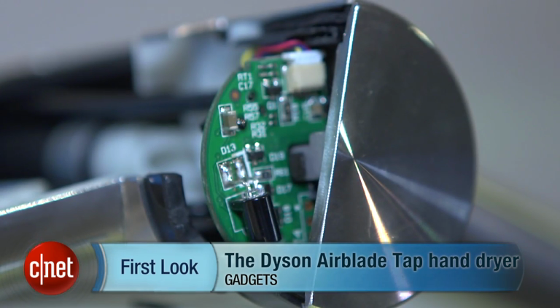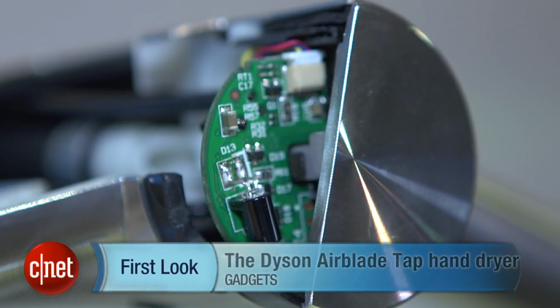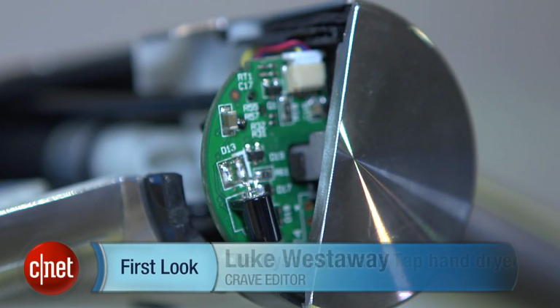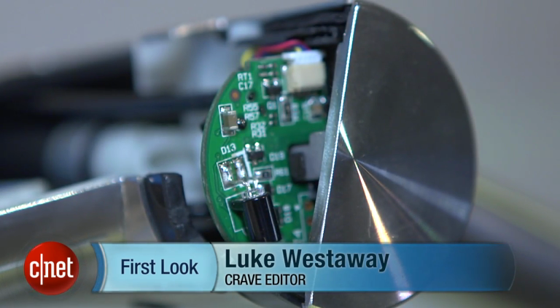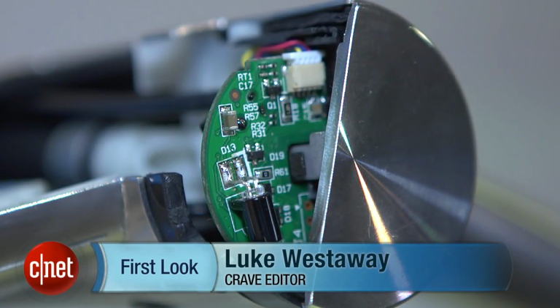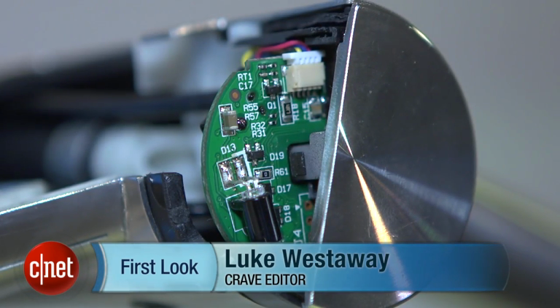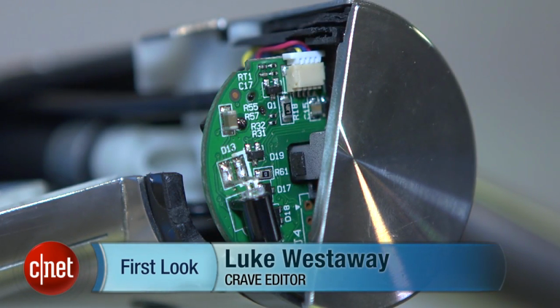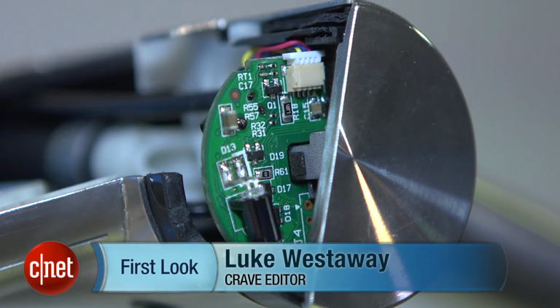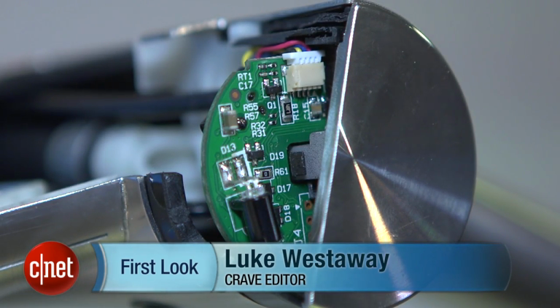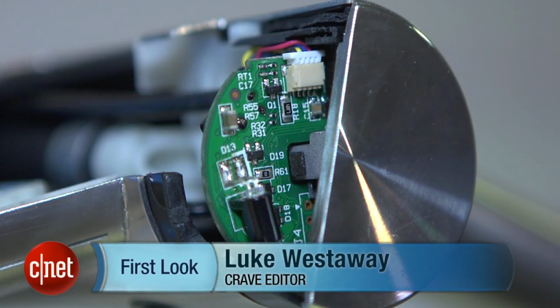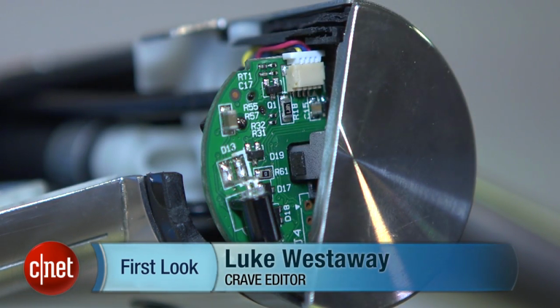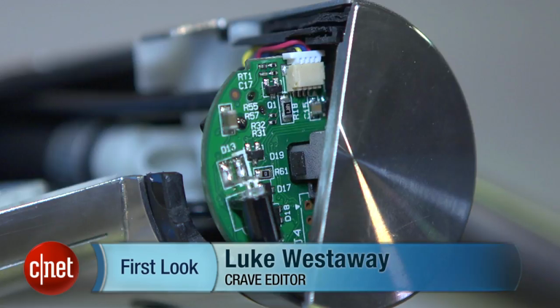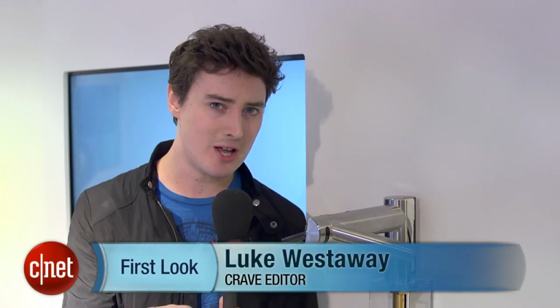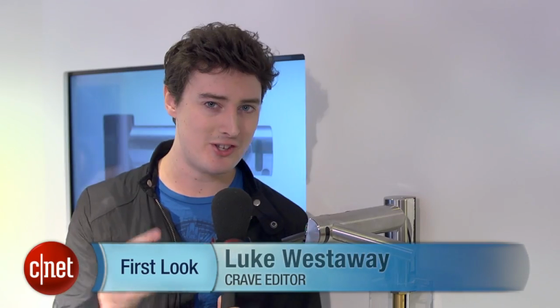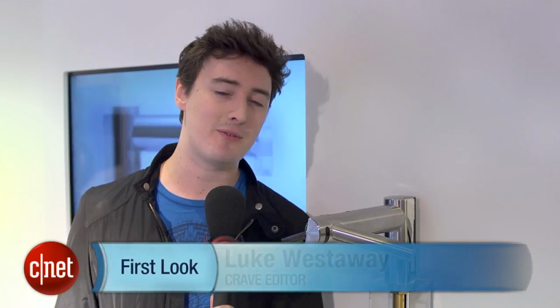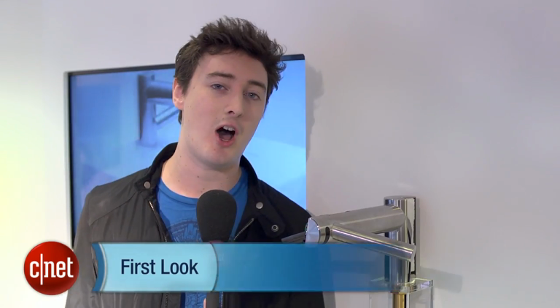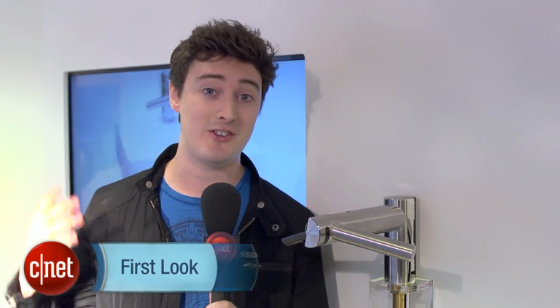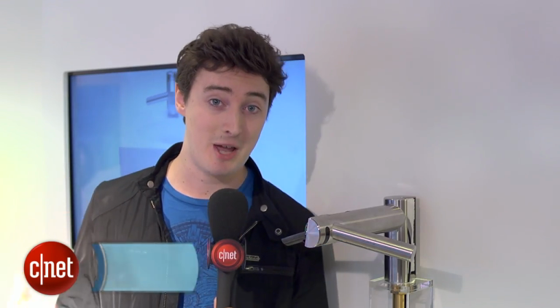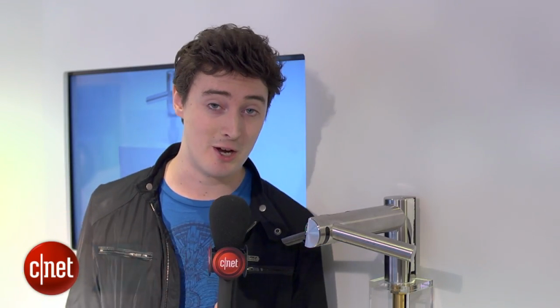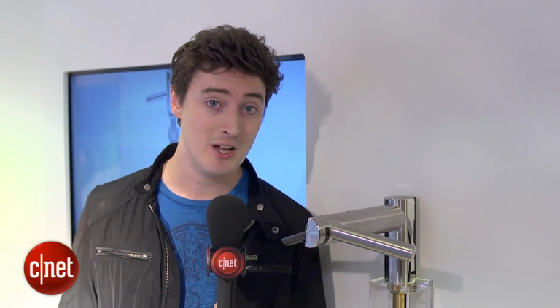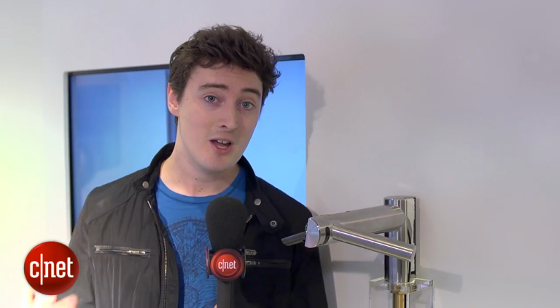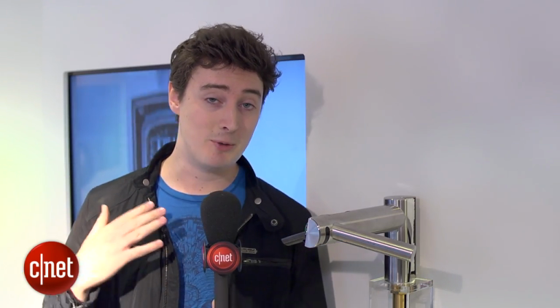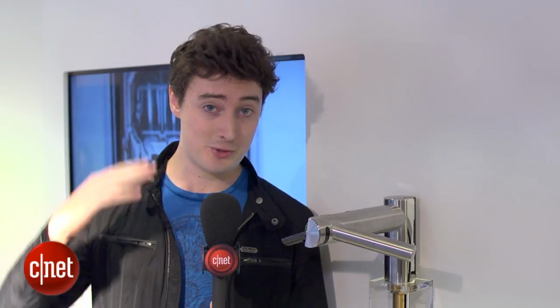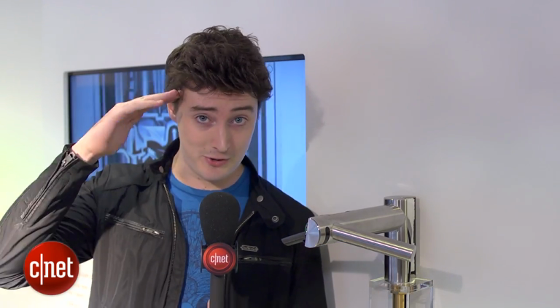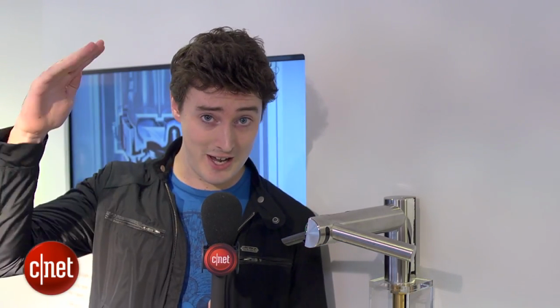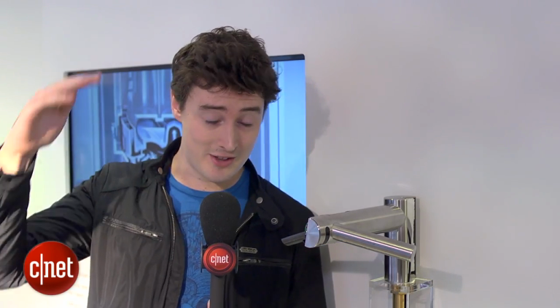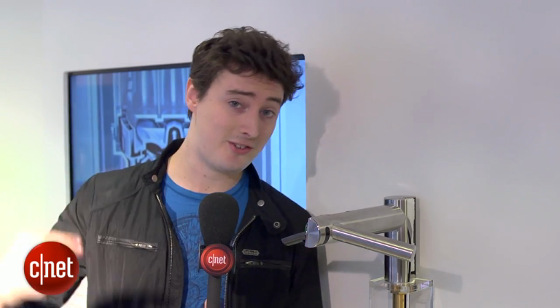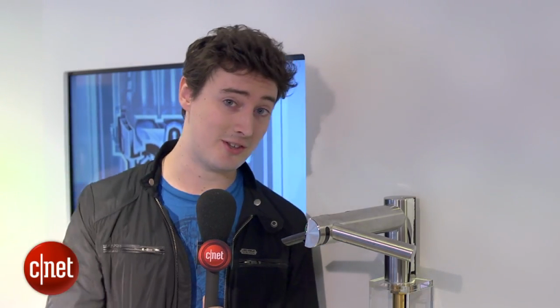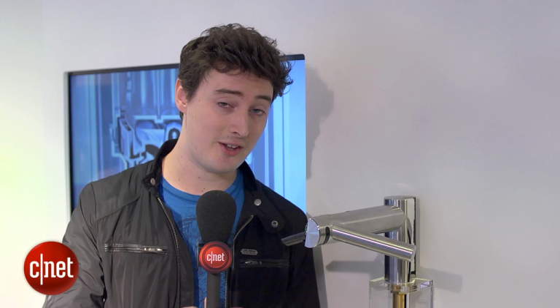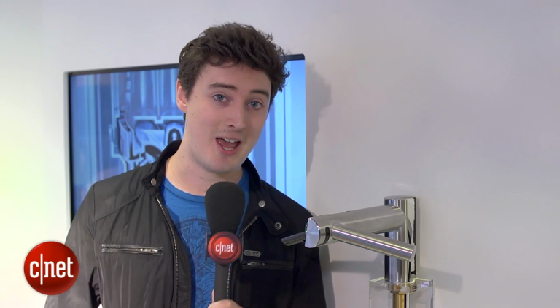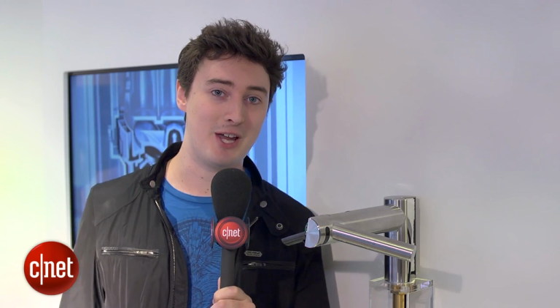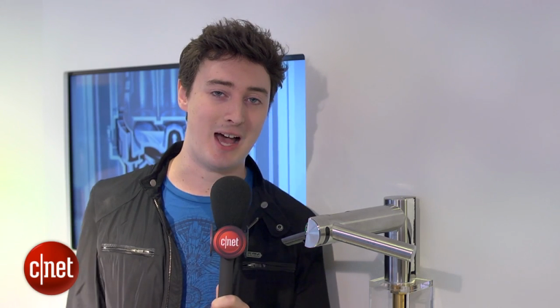In the meantime, let us know which piece of household technology you'd like to see given a high-tech makeover. I'm Luke Westaway for CNET, and this is the Dyson Airblade Tap.